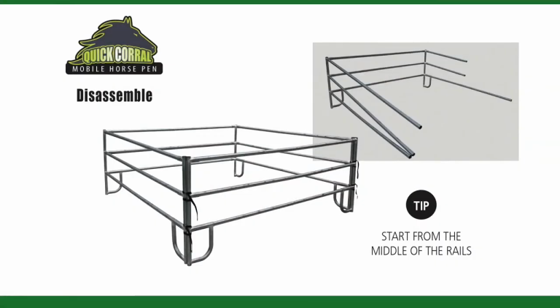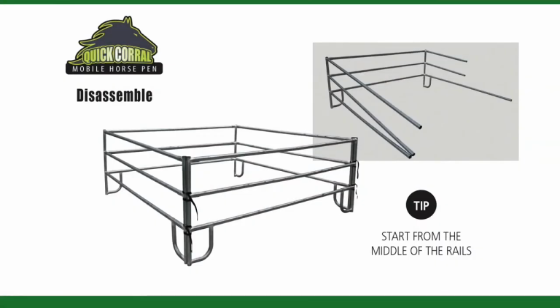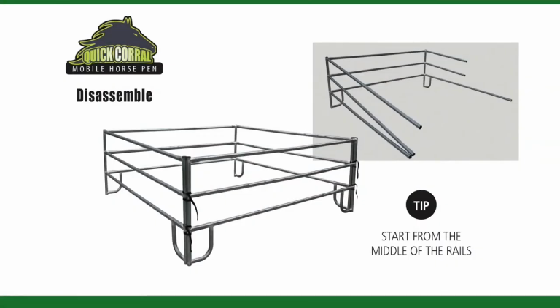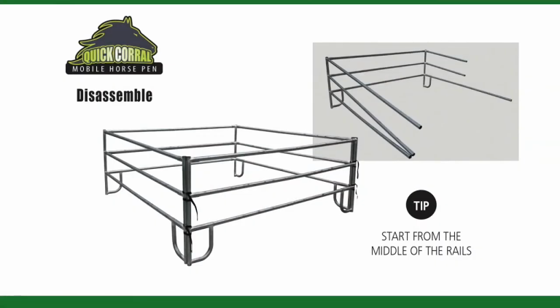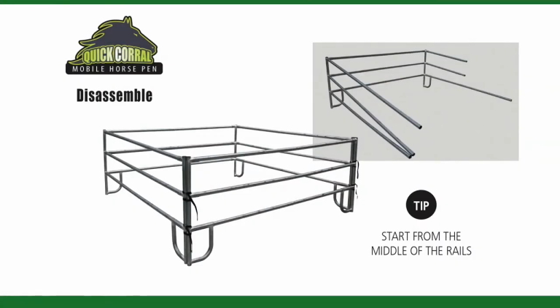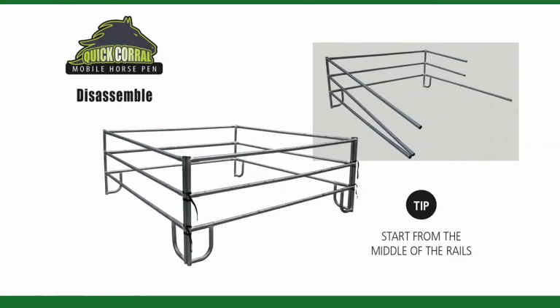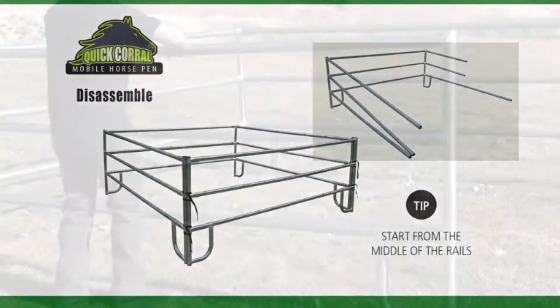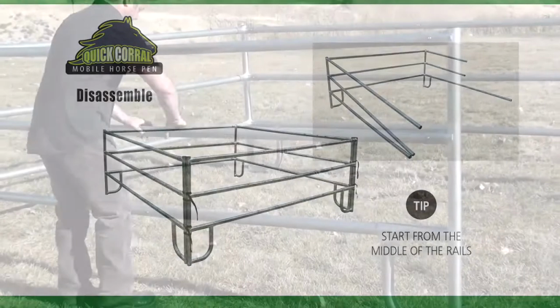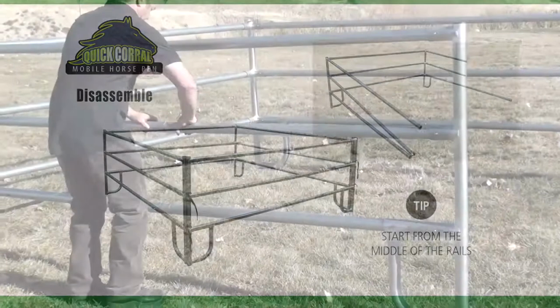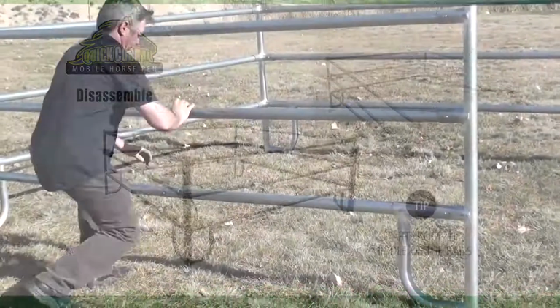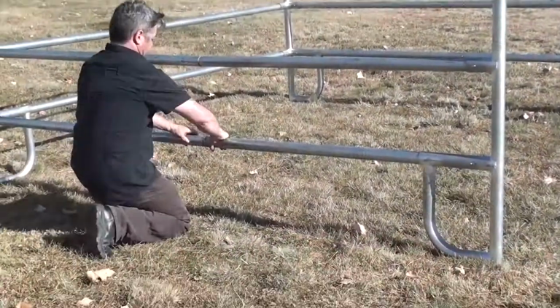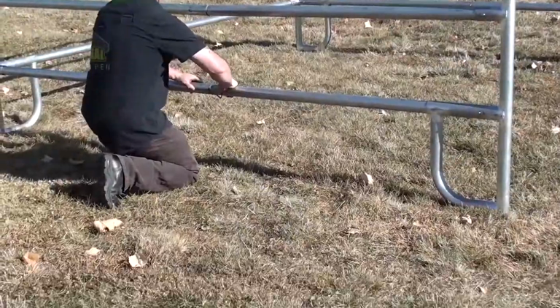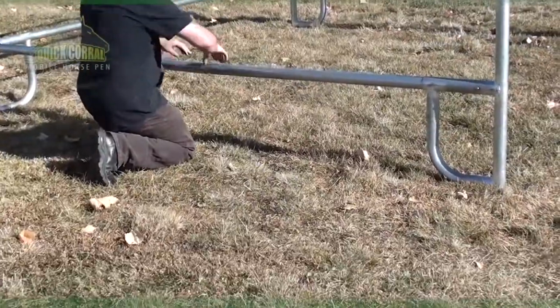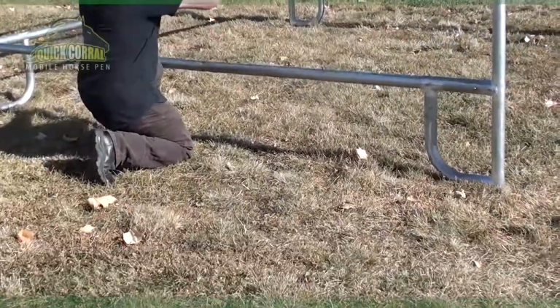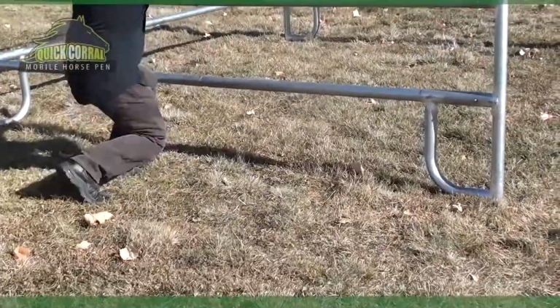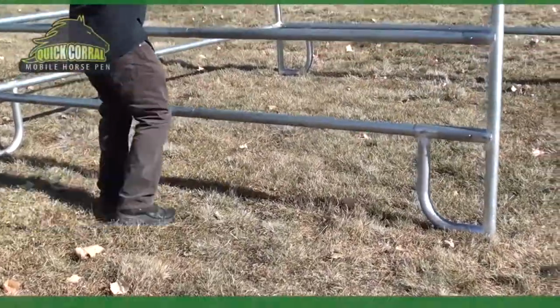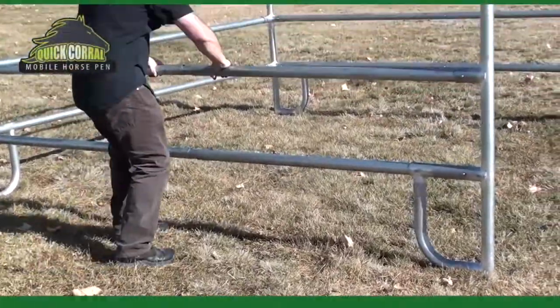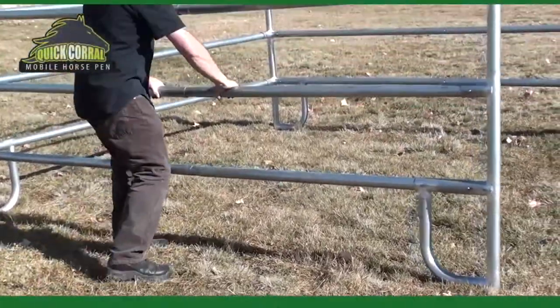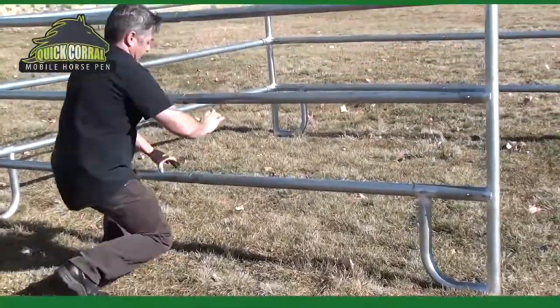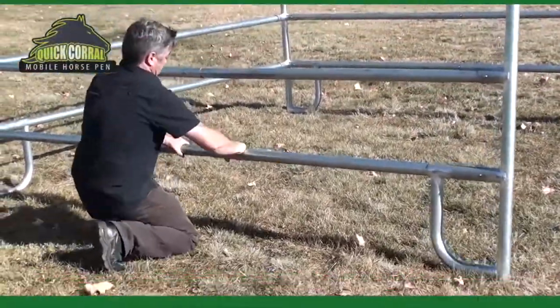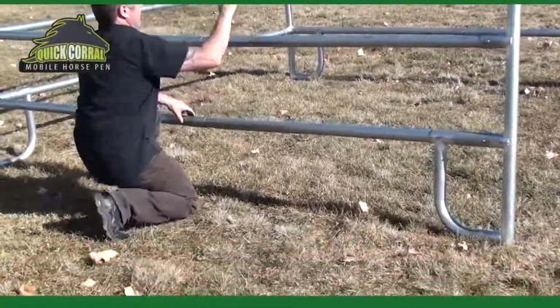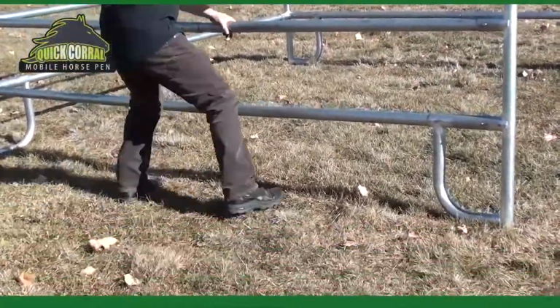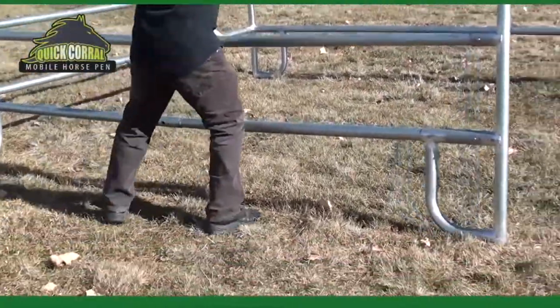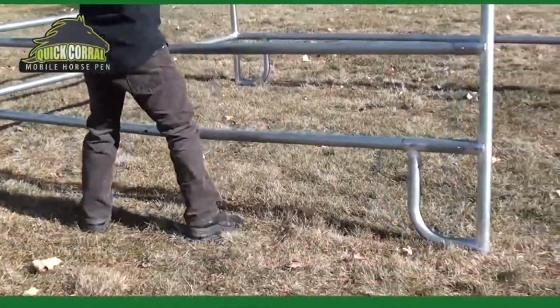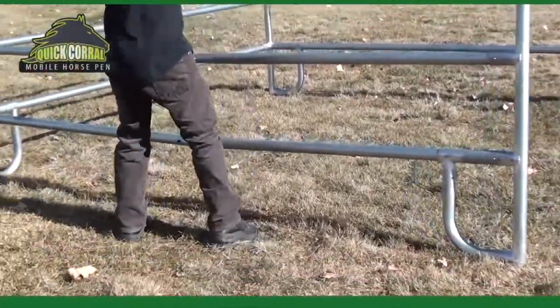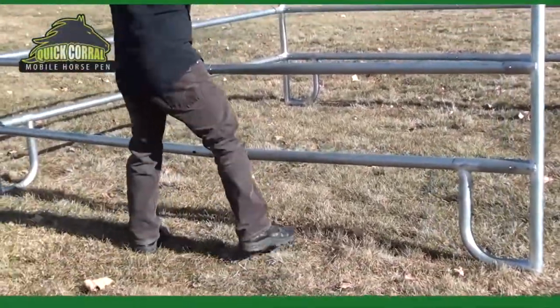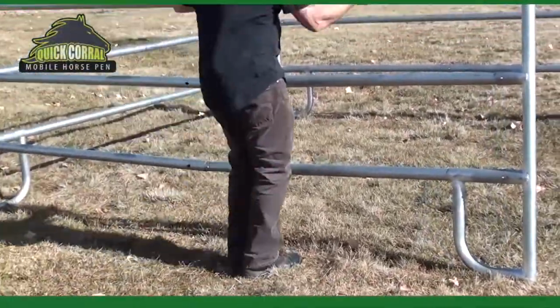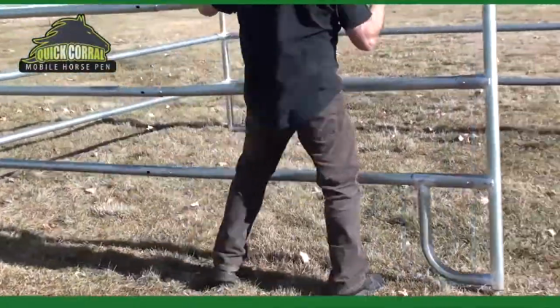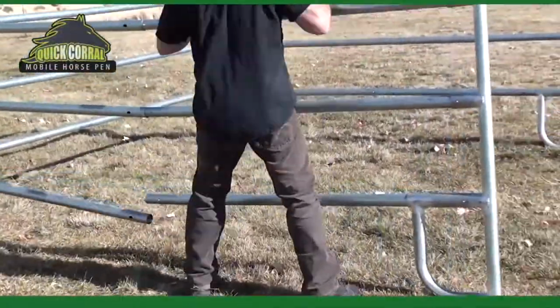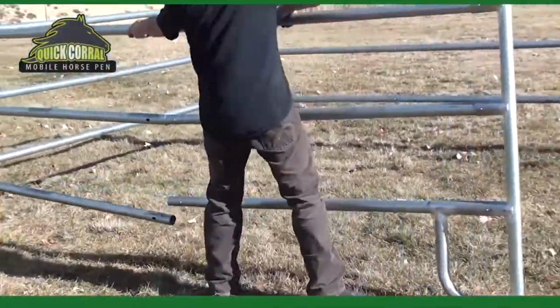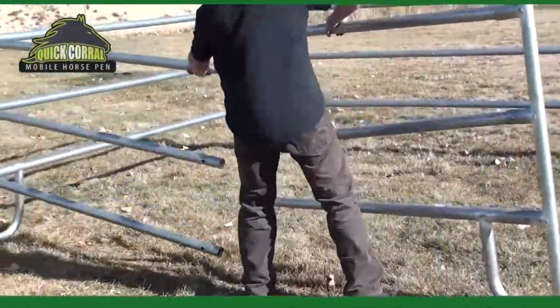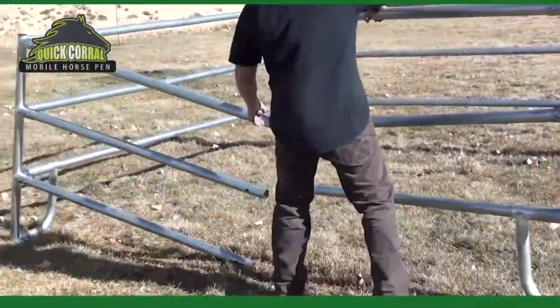To disassemble the quick corral, the easiest way is to start in the middle of the rails.